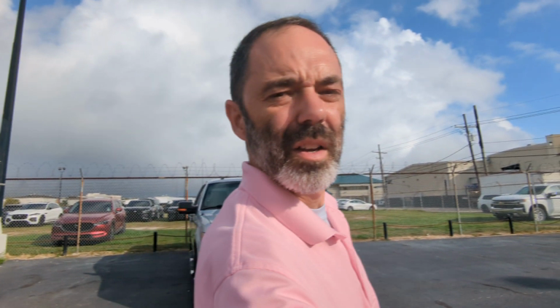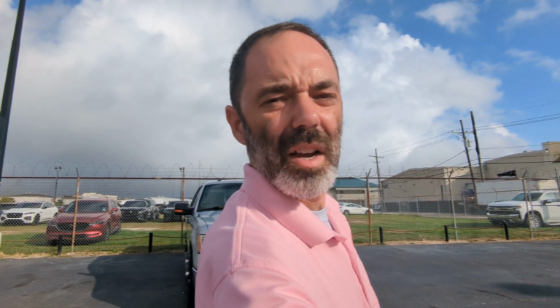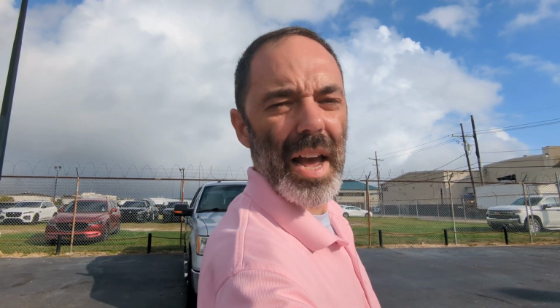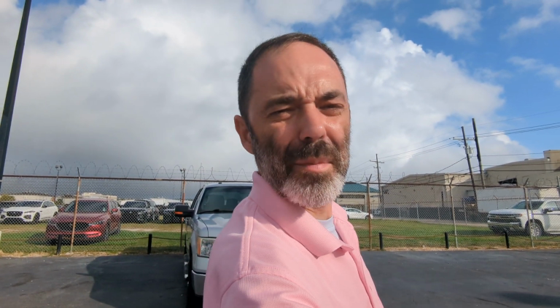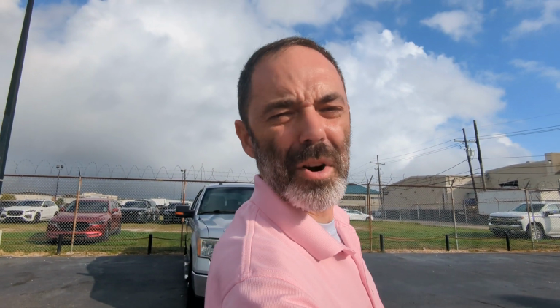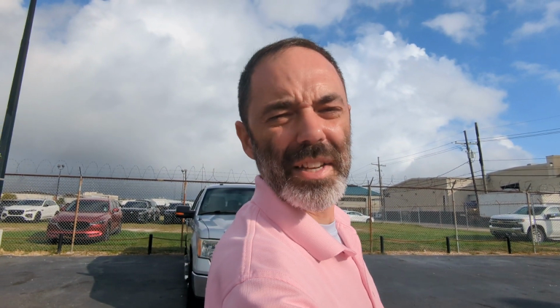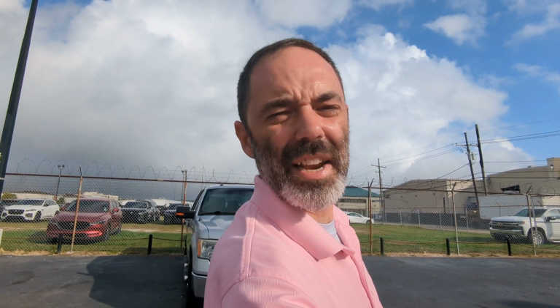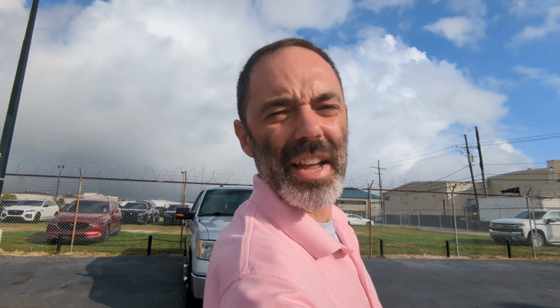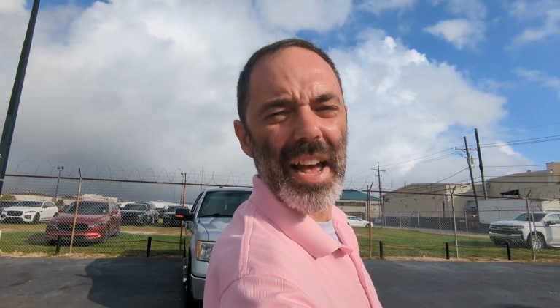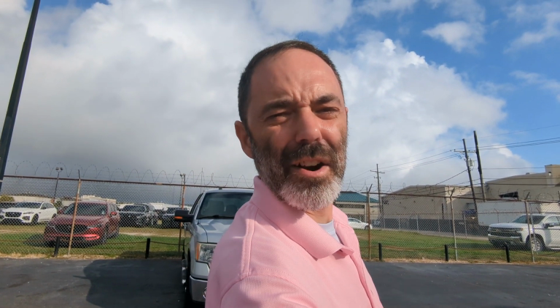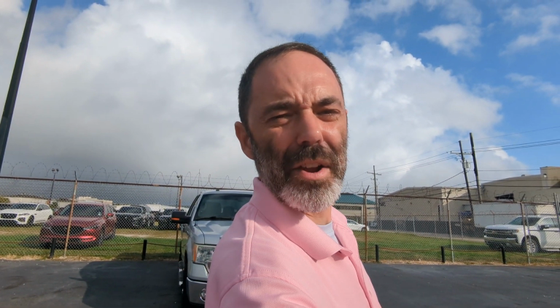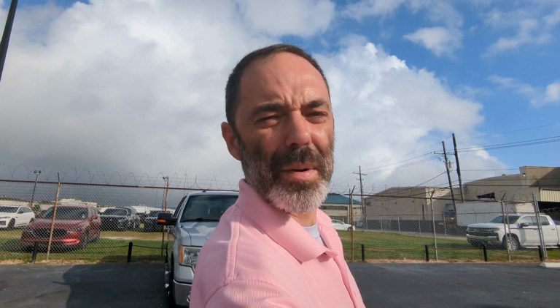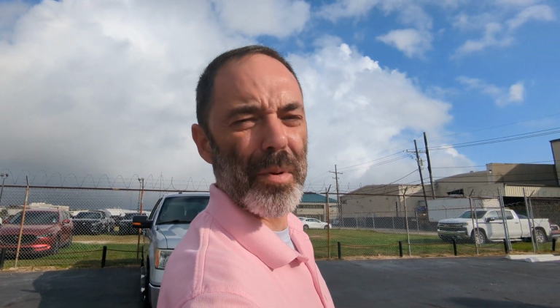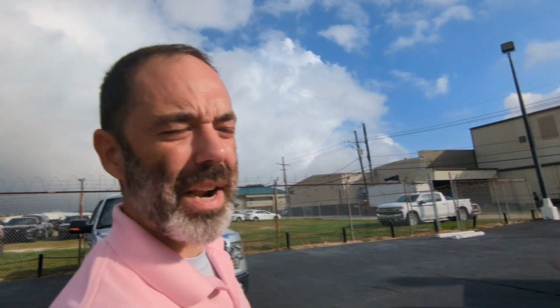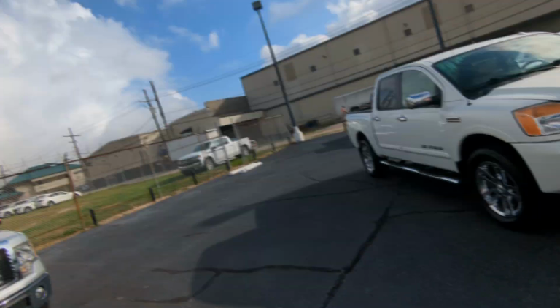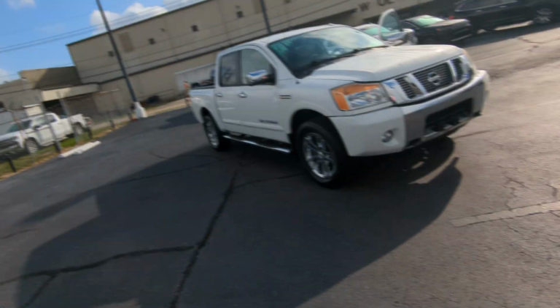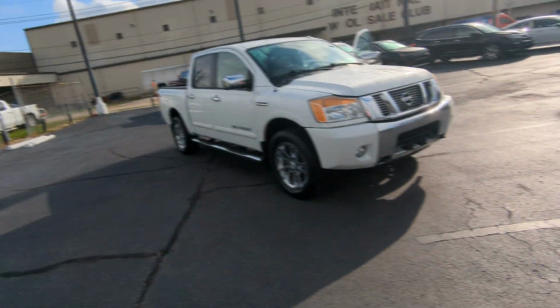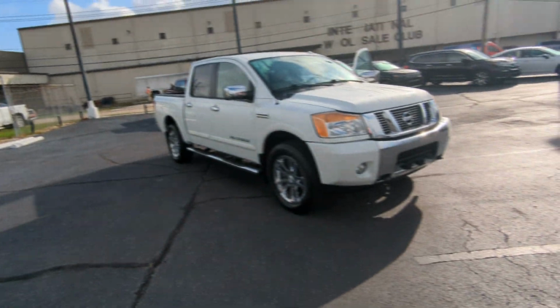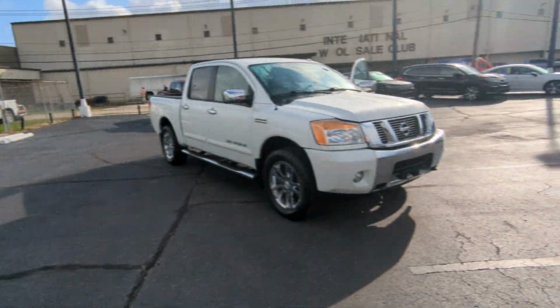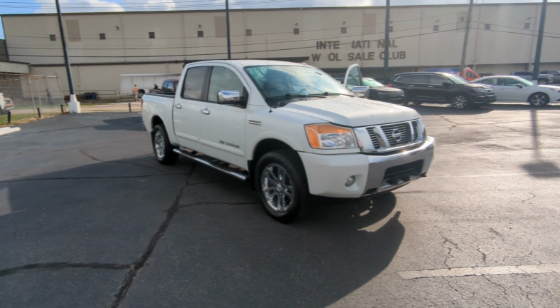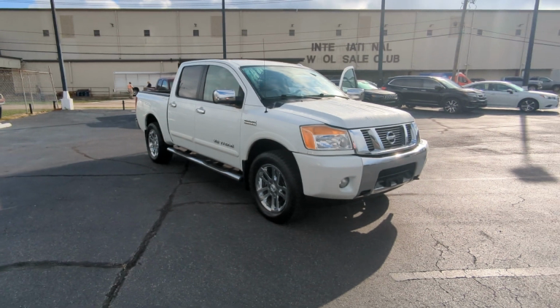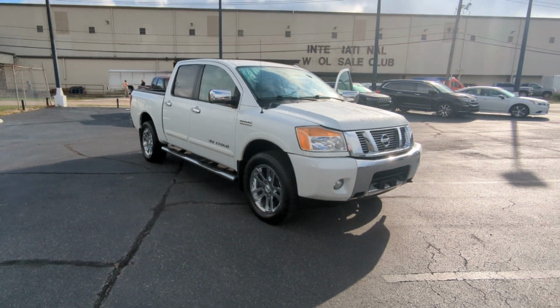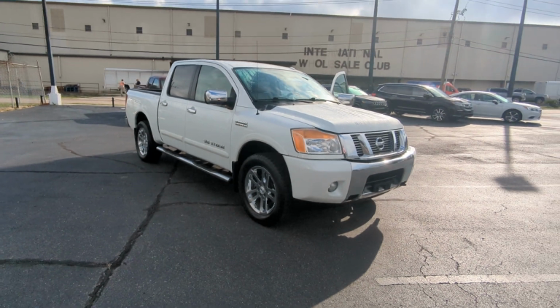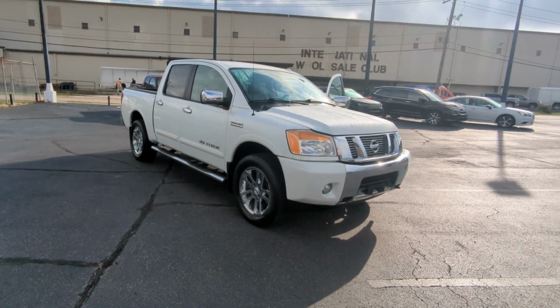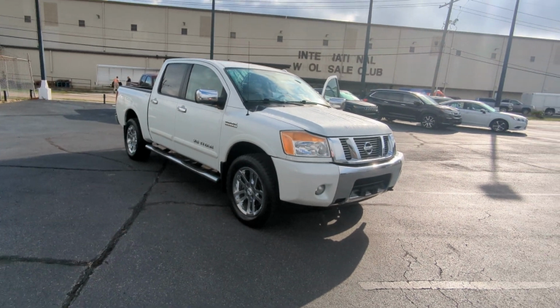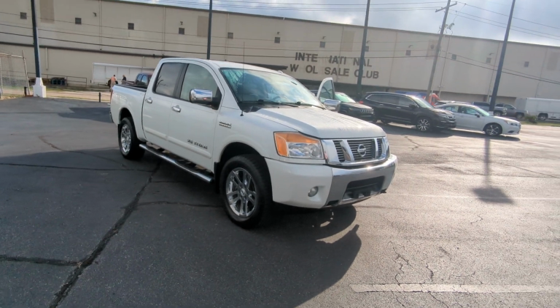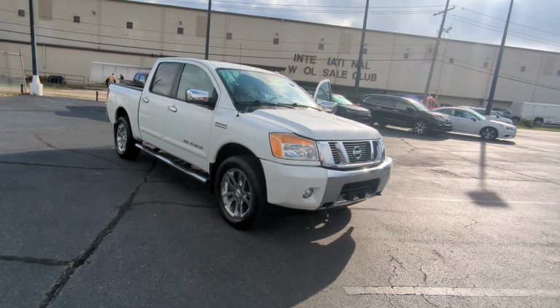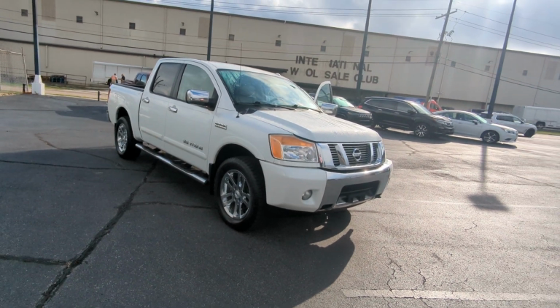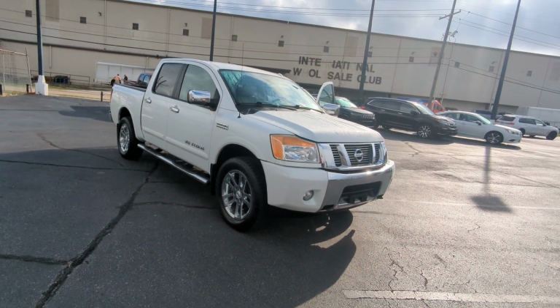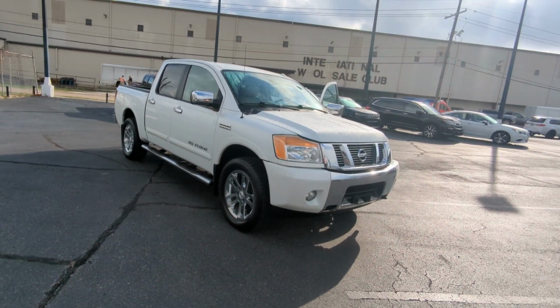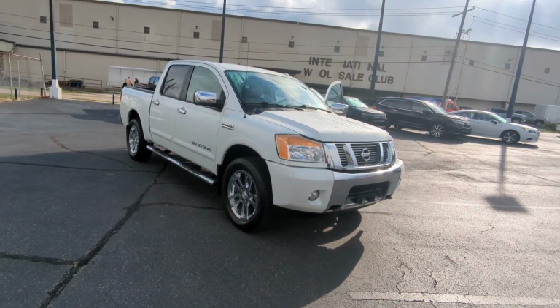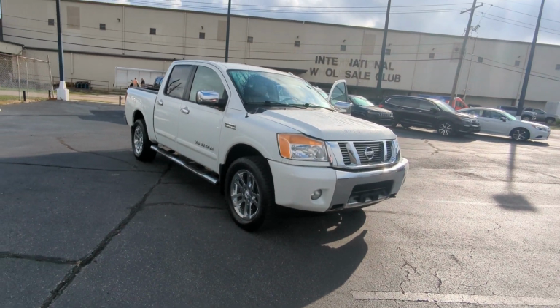Hey, good morning Danny. Ed over here at Peretti Imports. I'm here with your vehicle of interest.